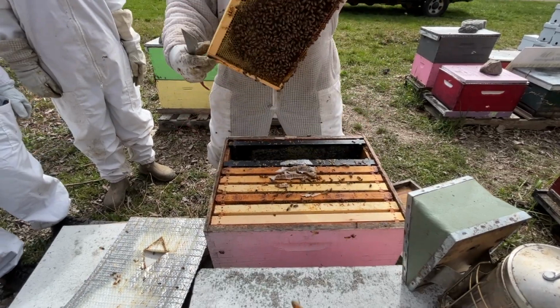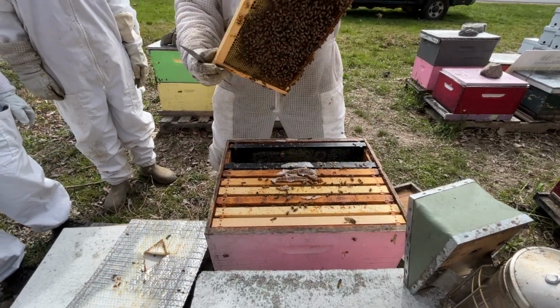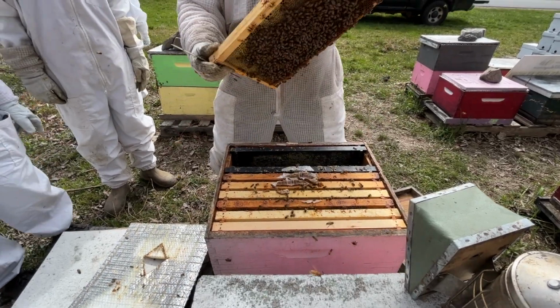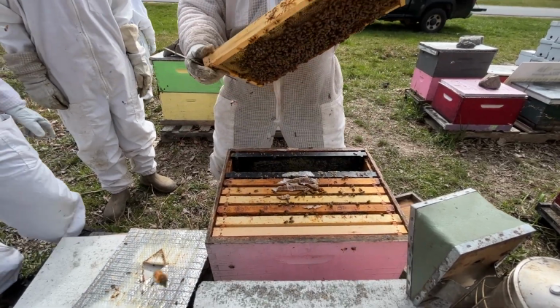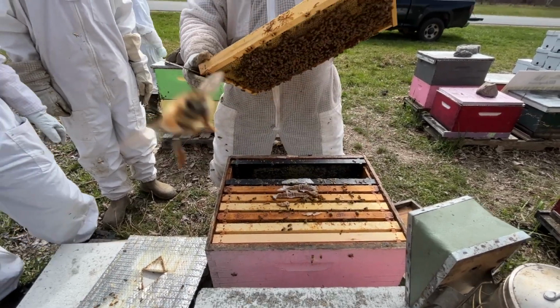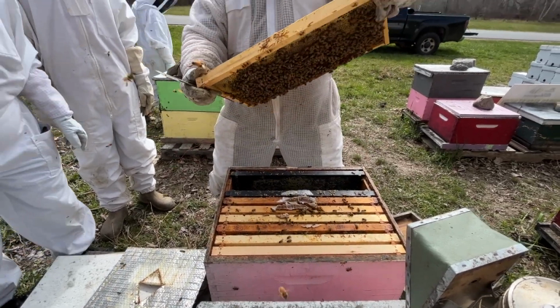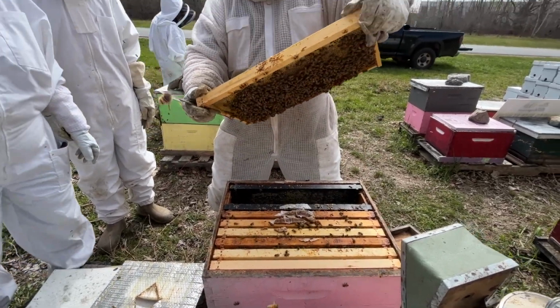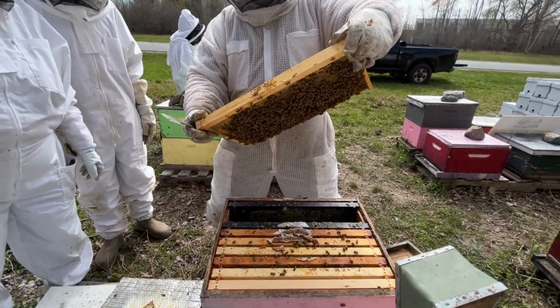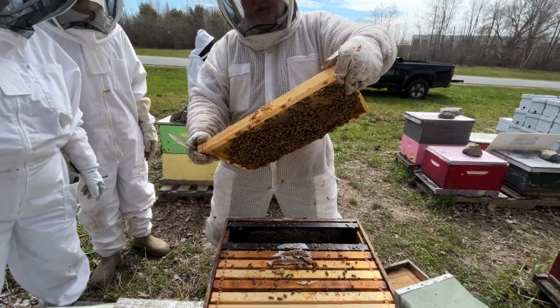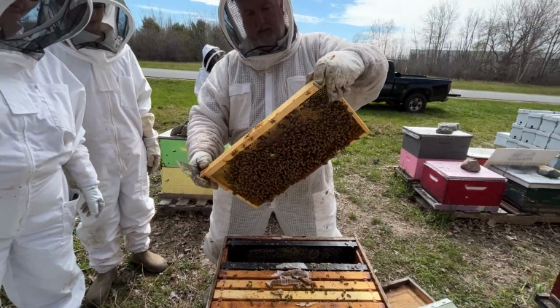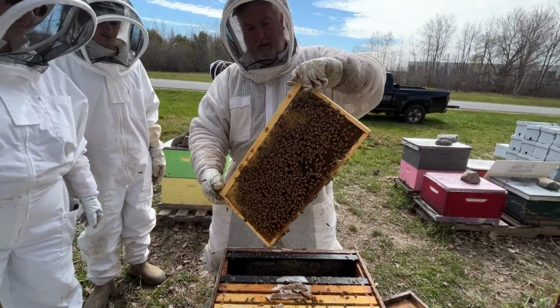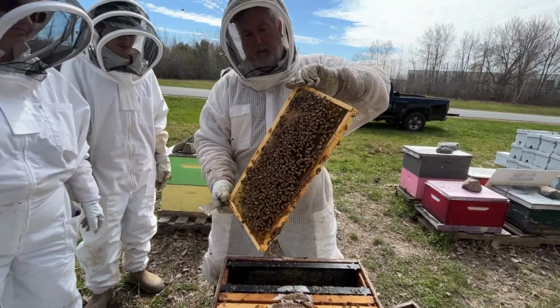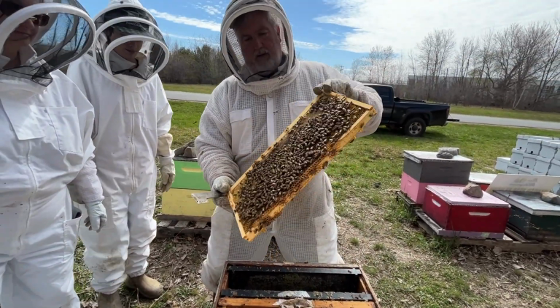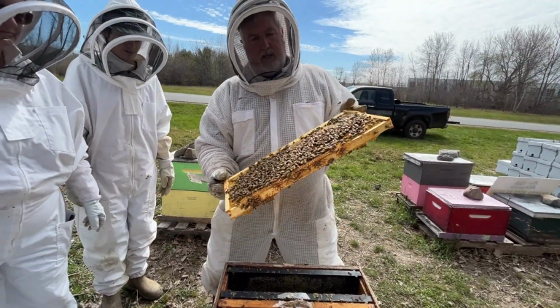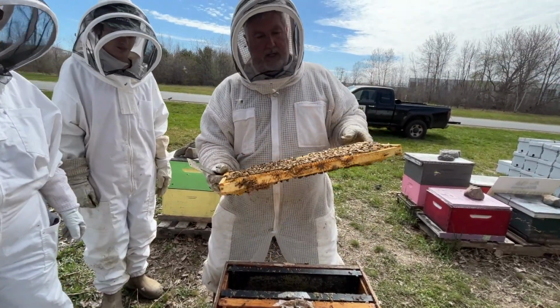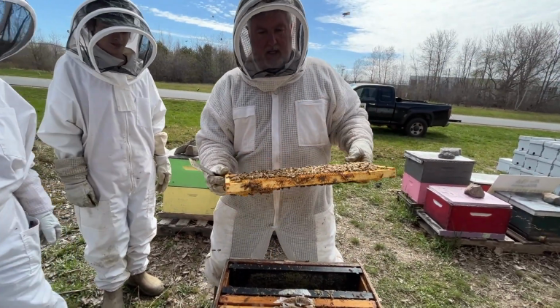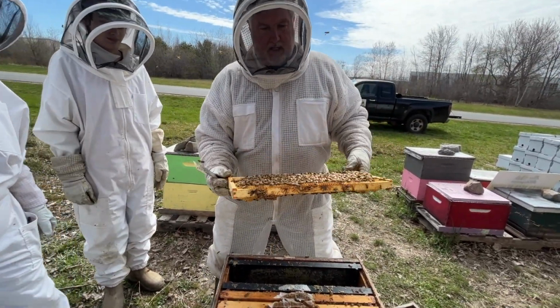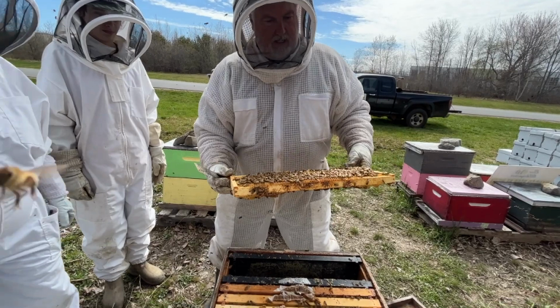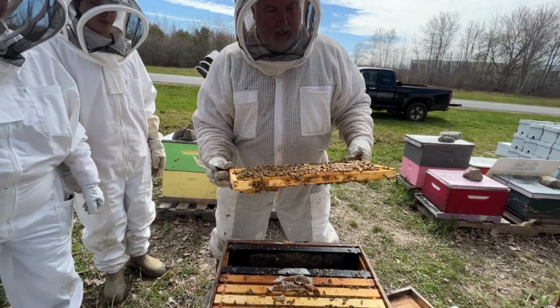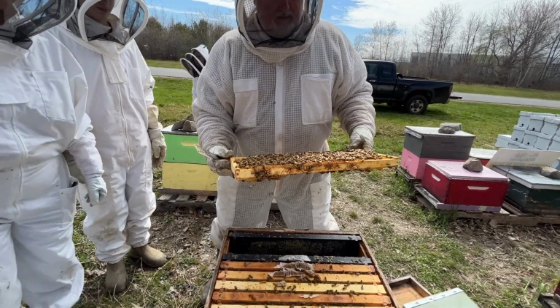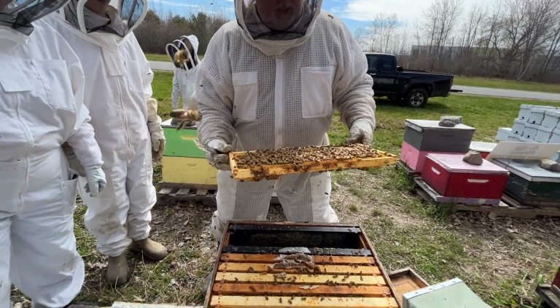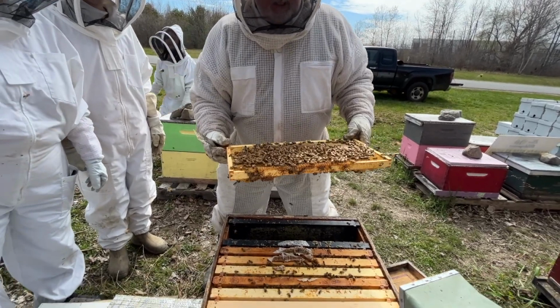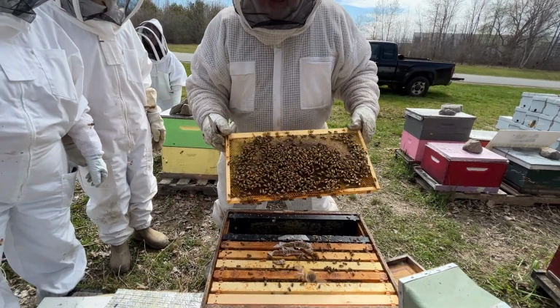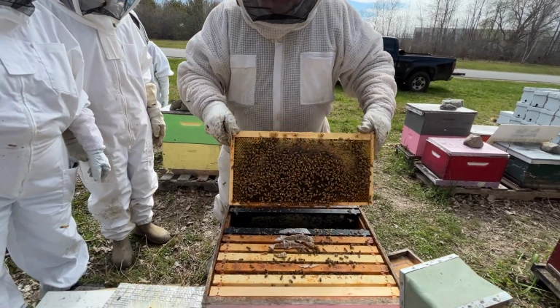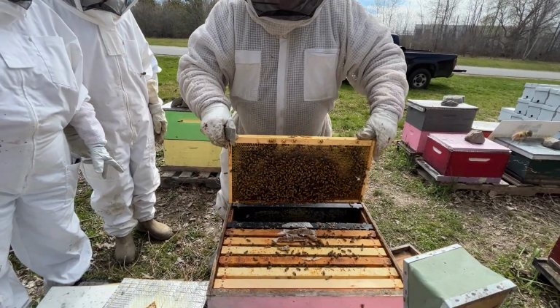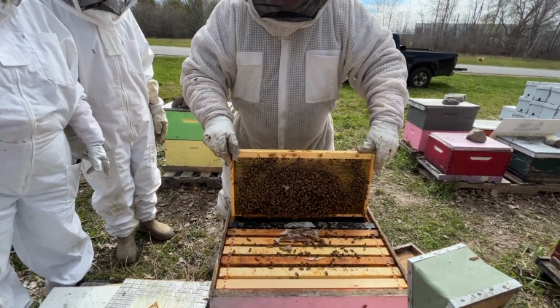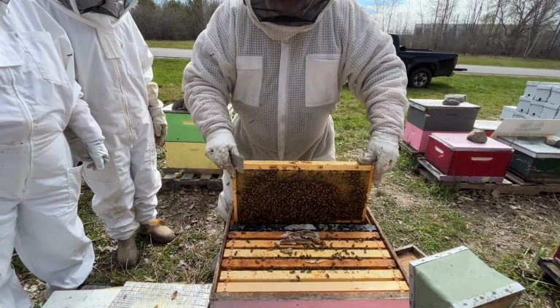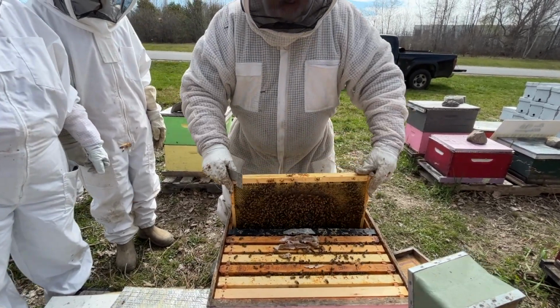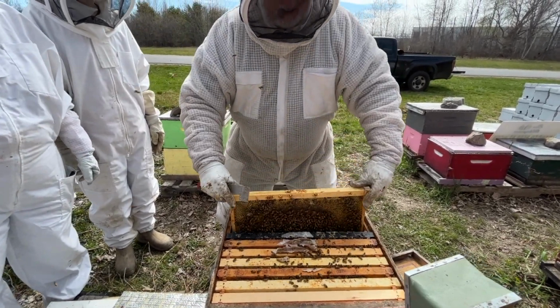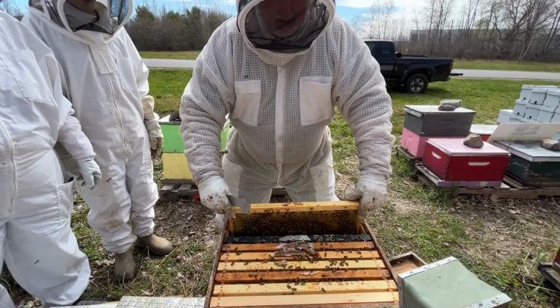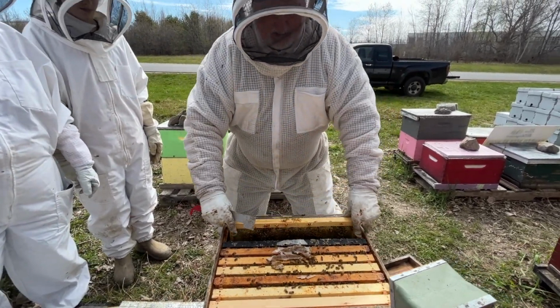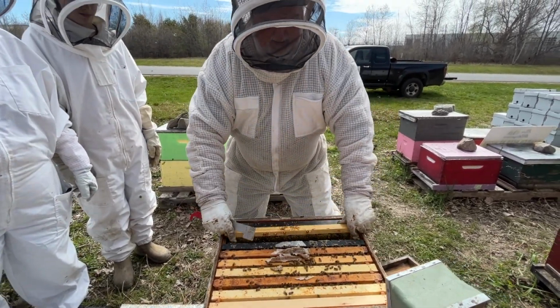Sometimes you go in and you find the queen on the first frame you pull out. I'm generally not that lucky.